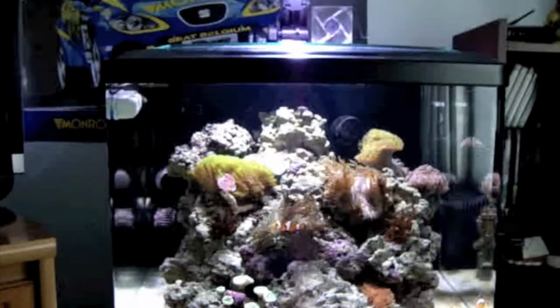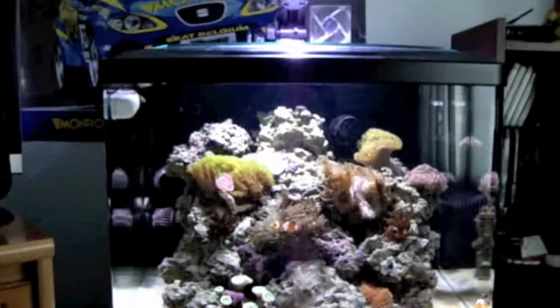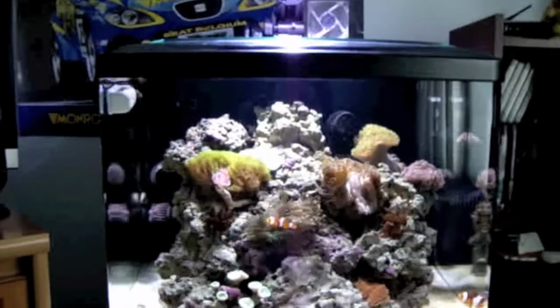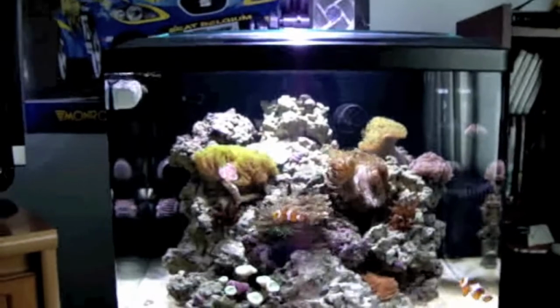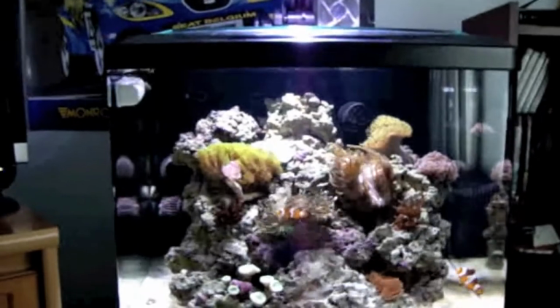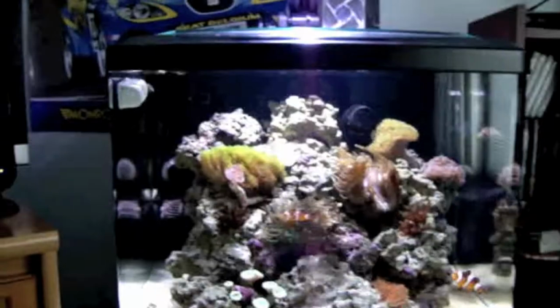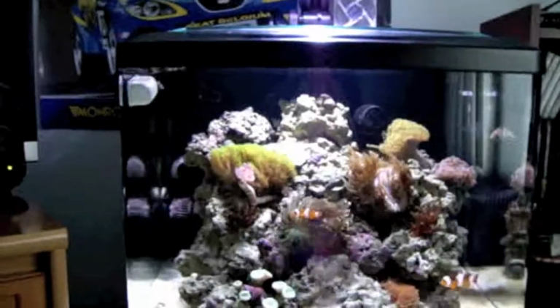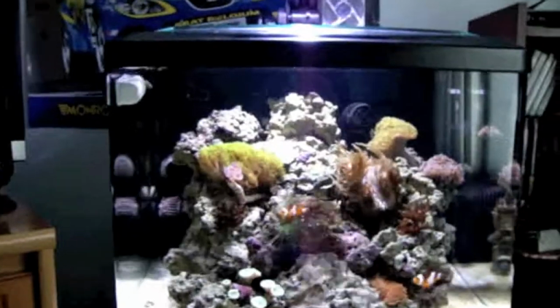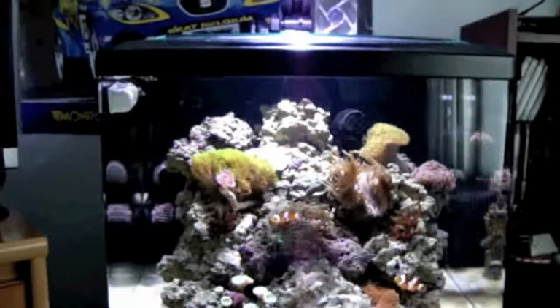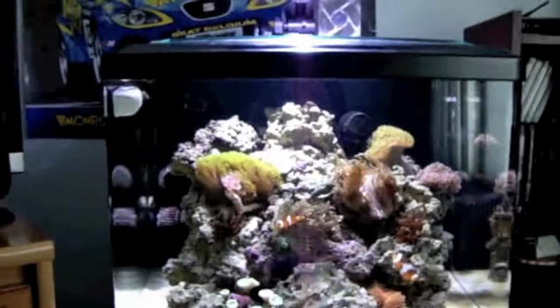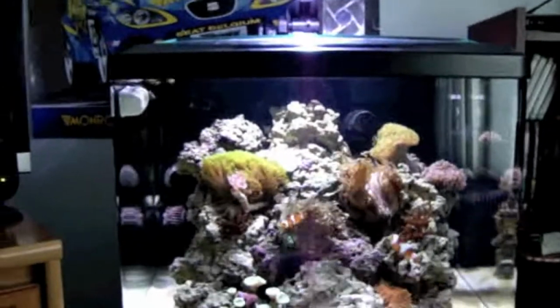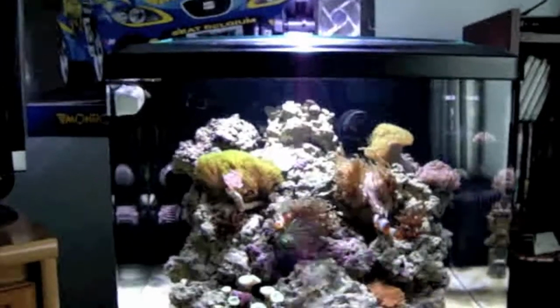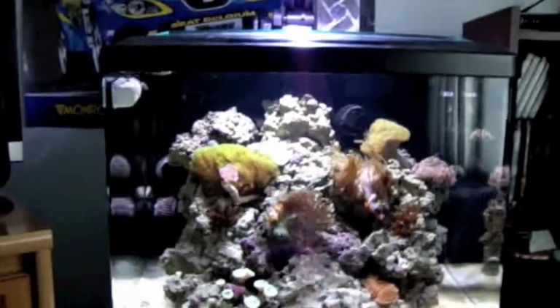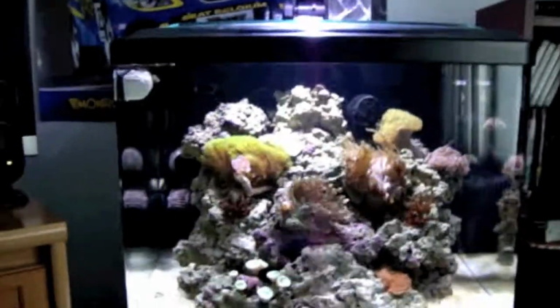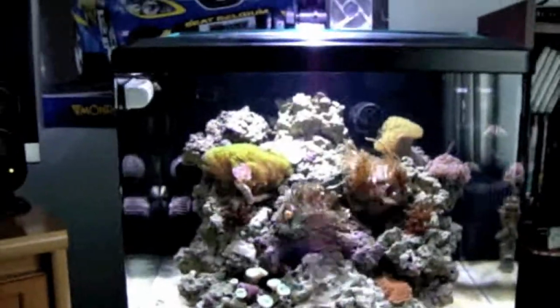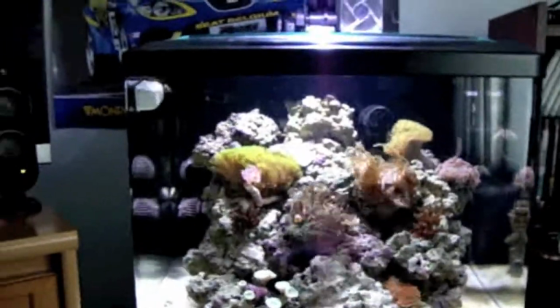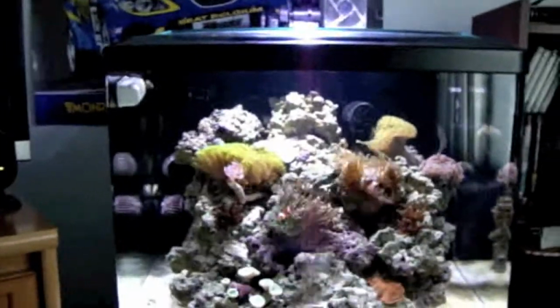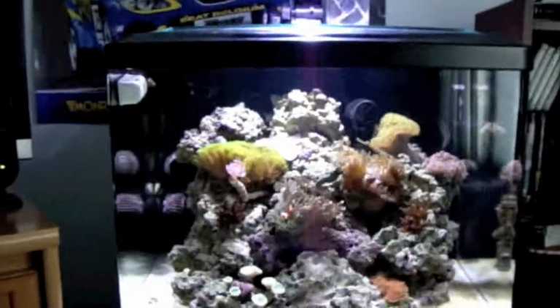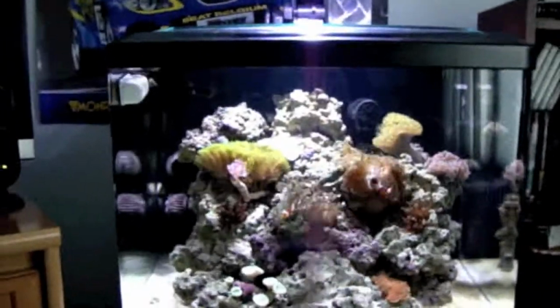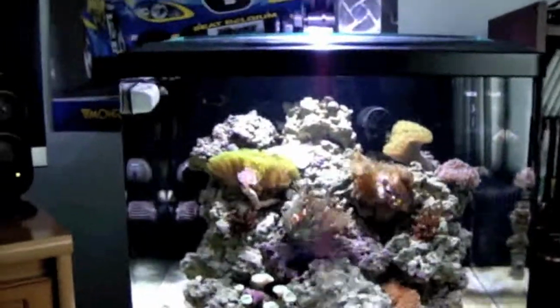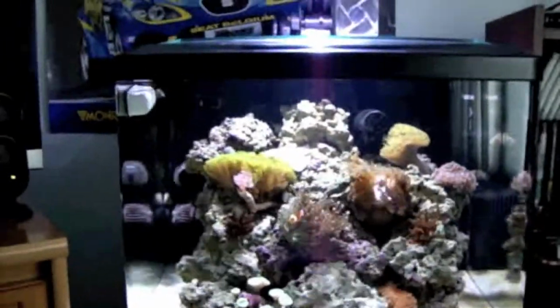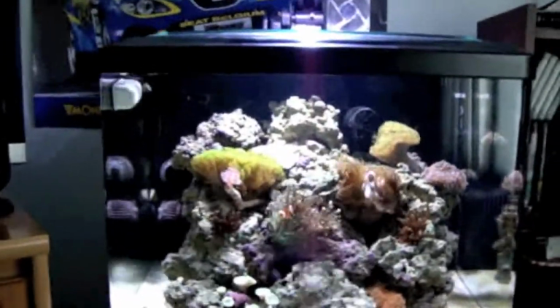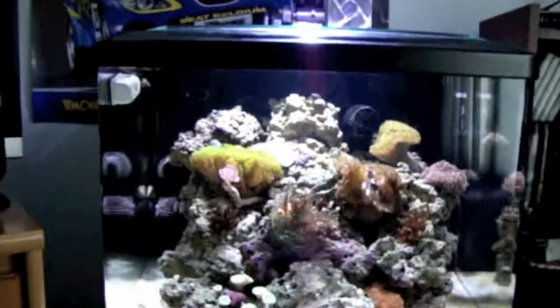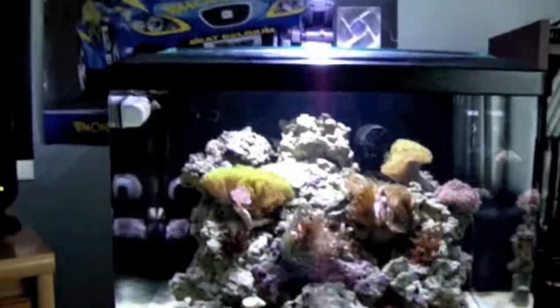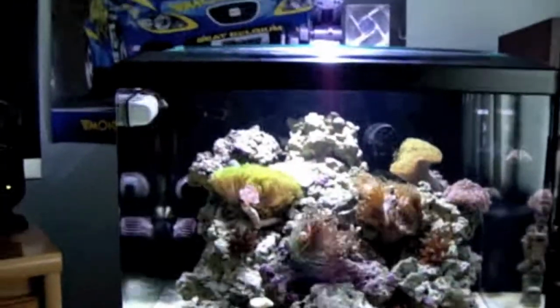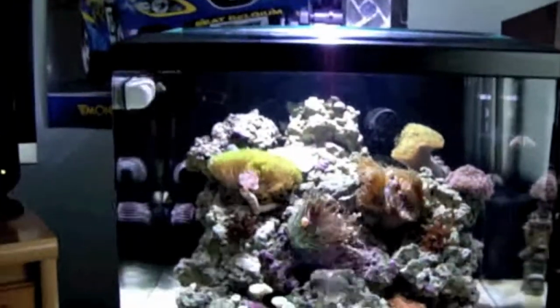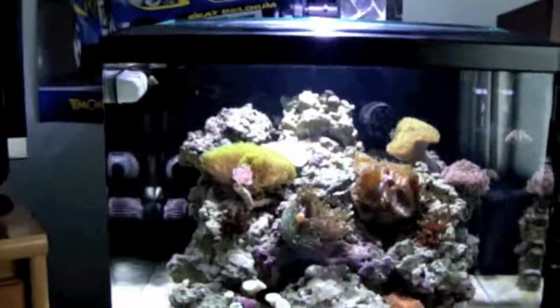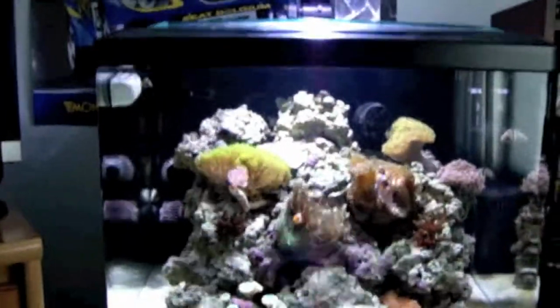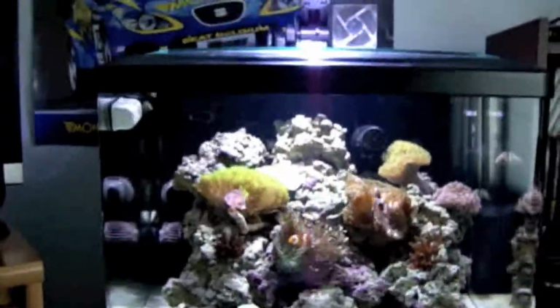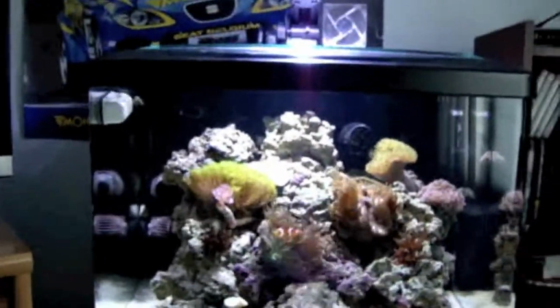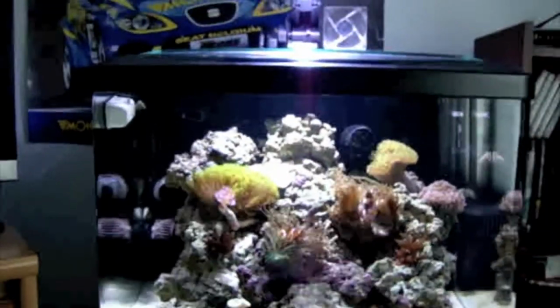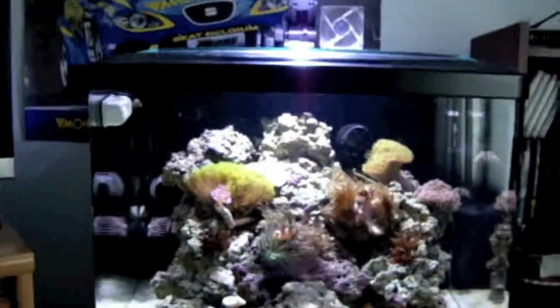Hey YouTube, this is Archangel908. I'm giving you guys an update on my BioCube 29HQI.